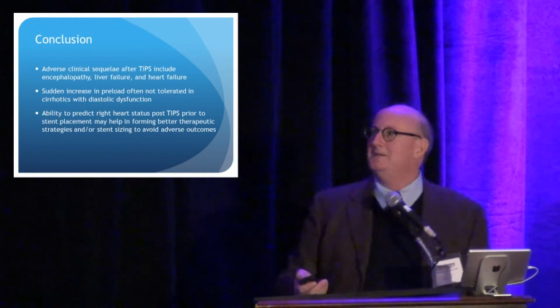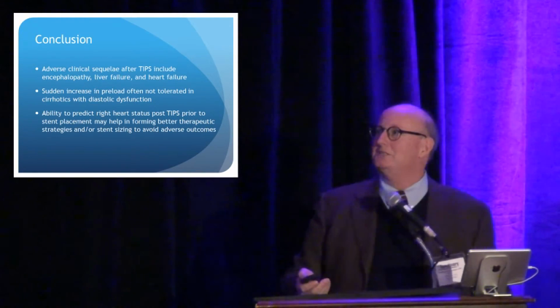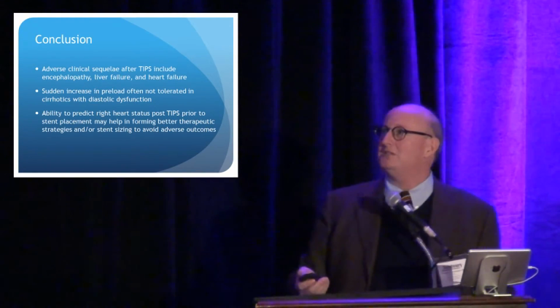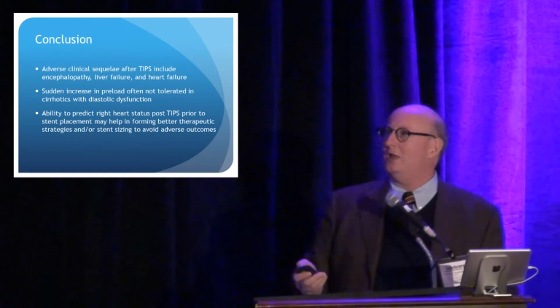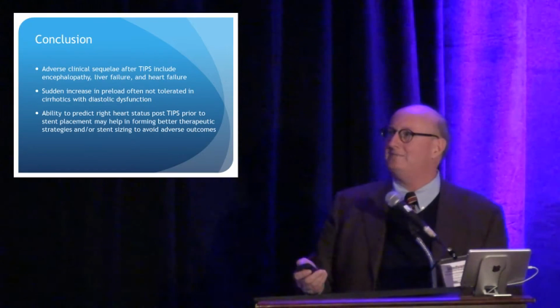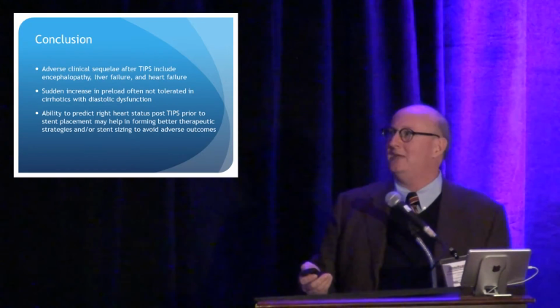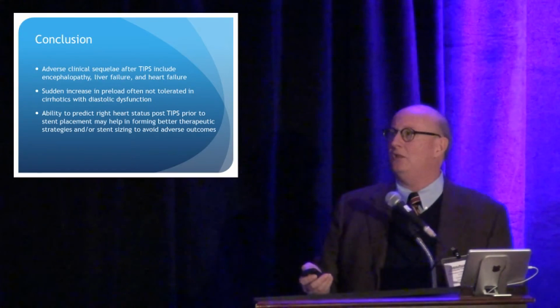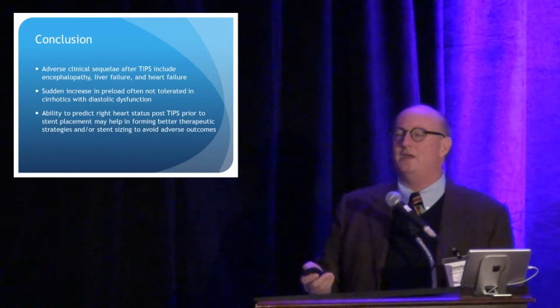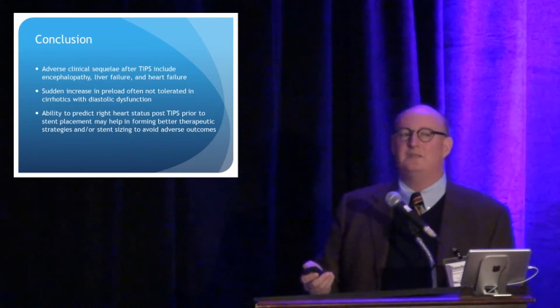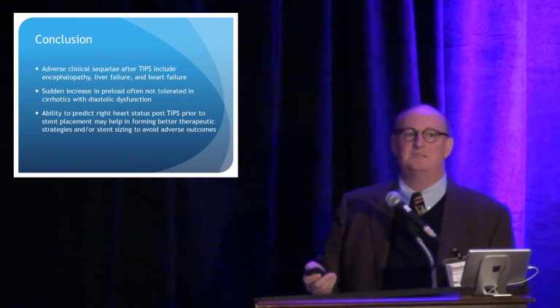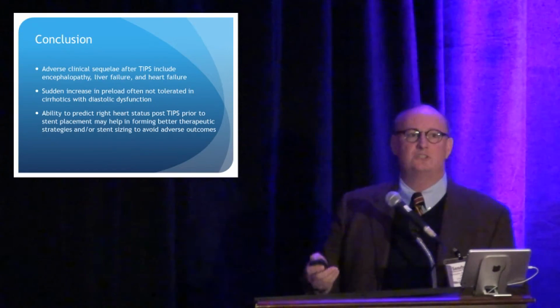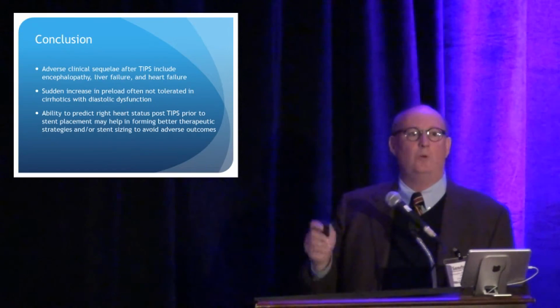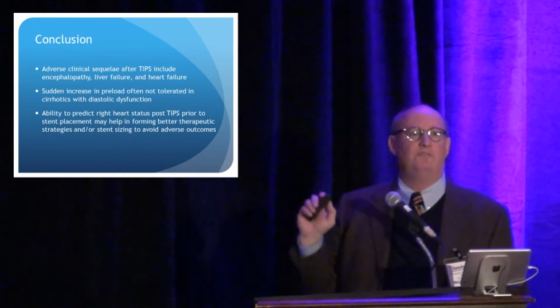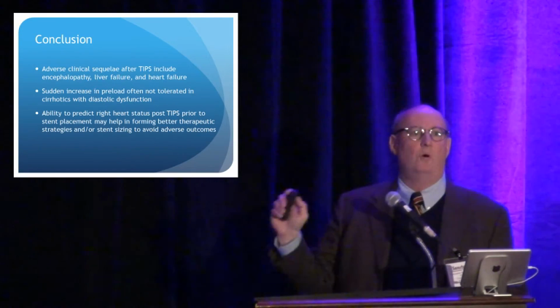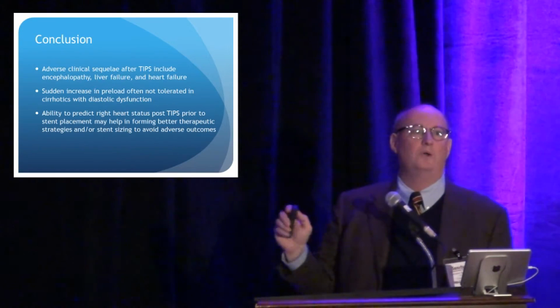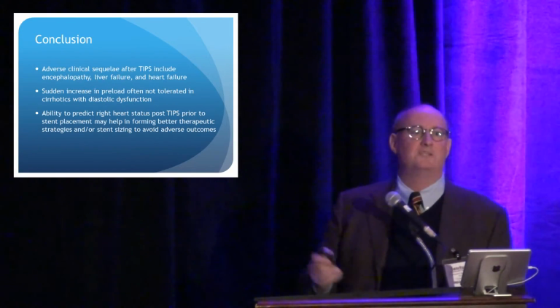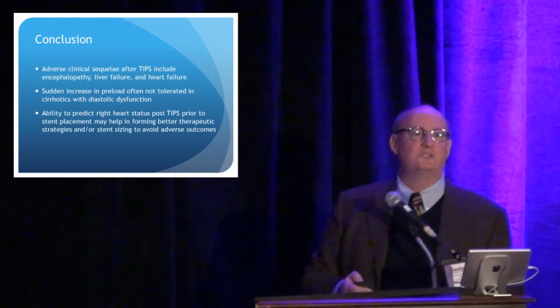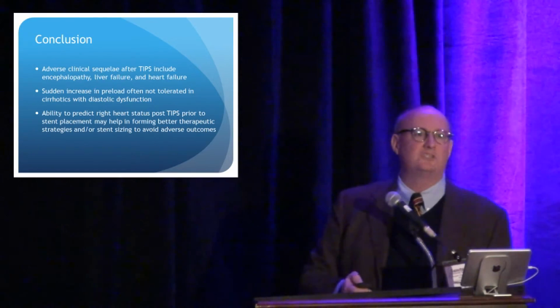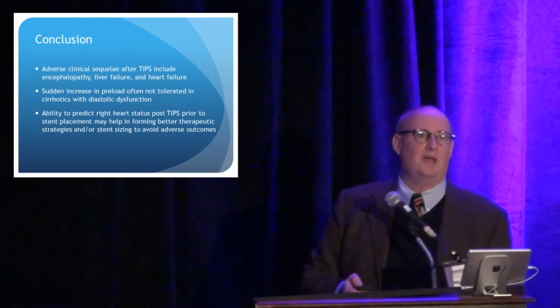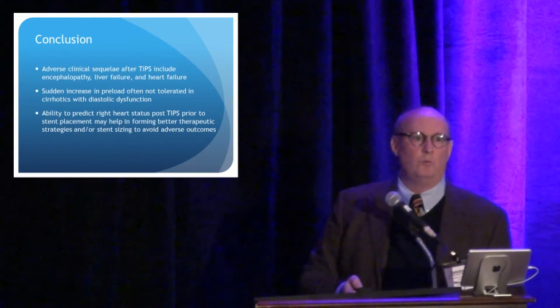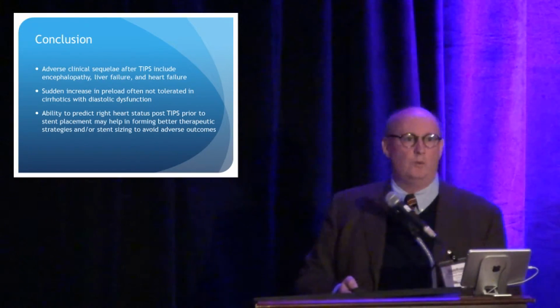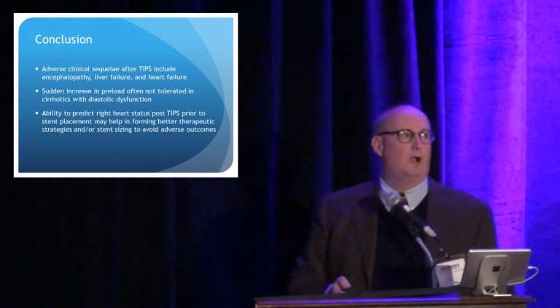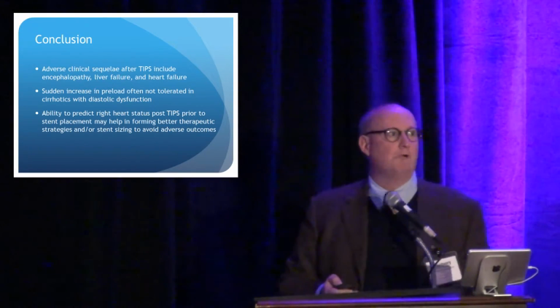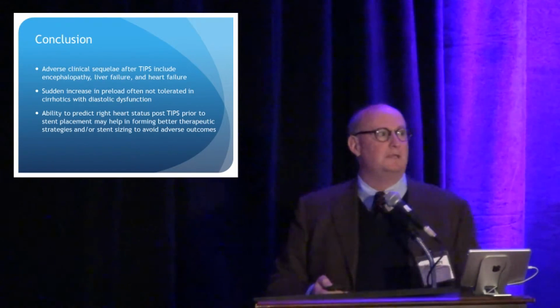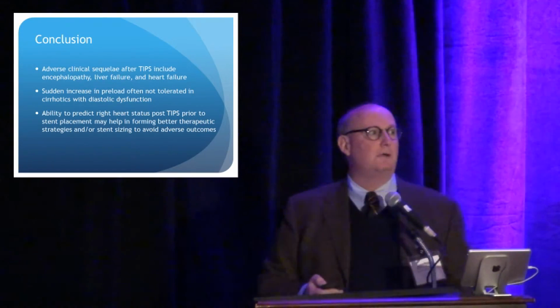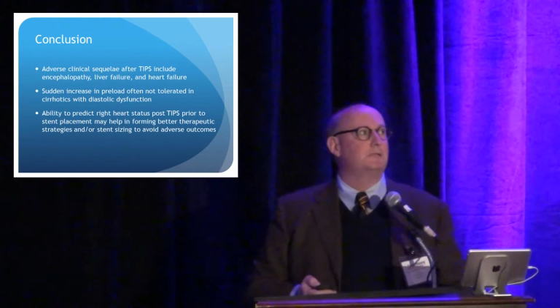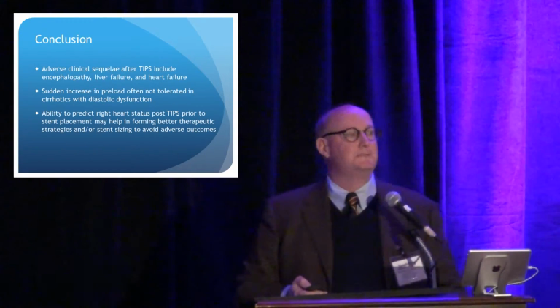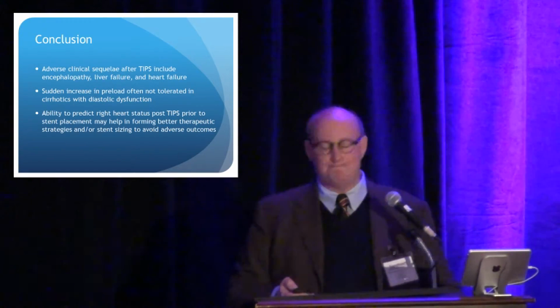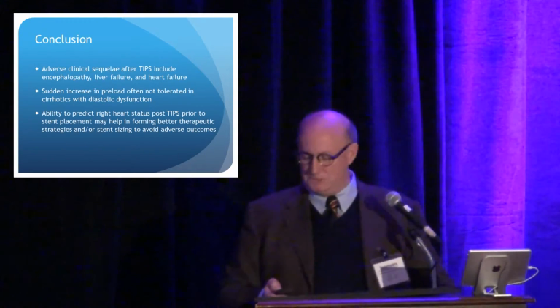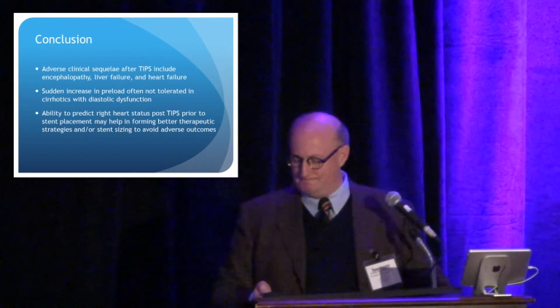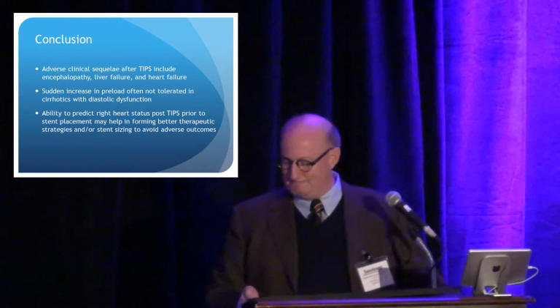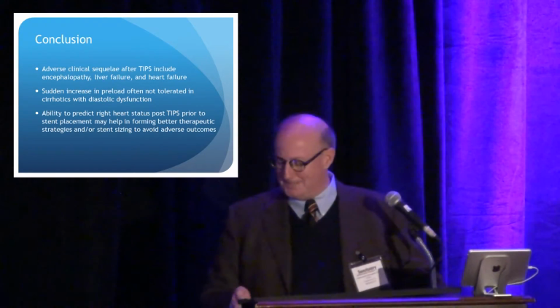So that's all I have to say. A lot of this is going forward — this is just kind of where we are right now with this. Thanks.